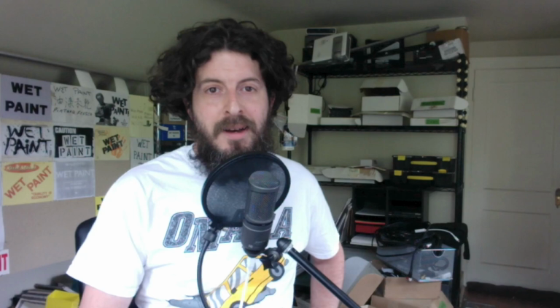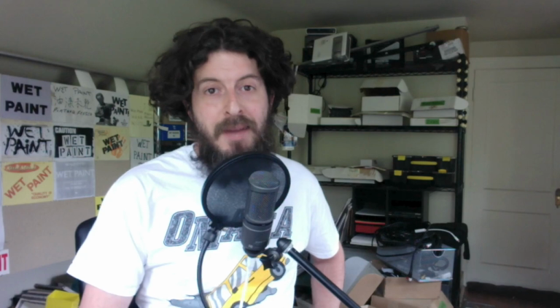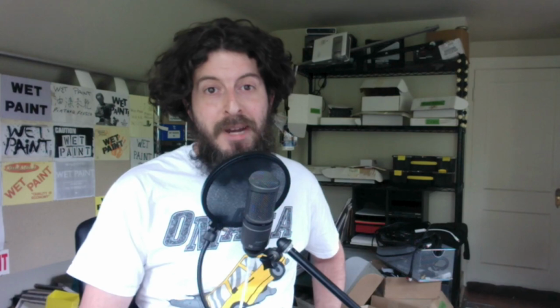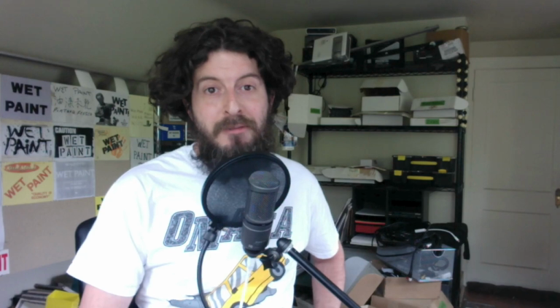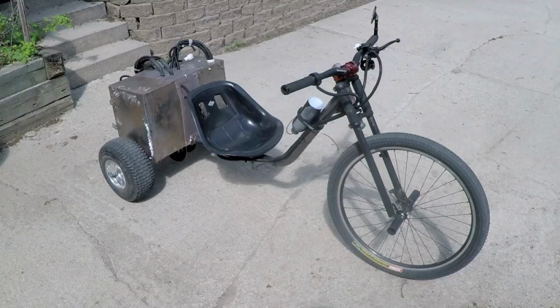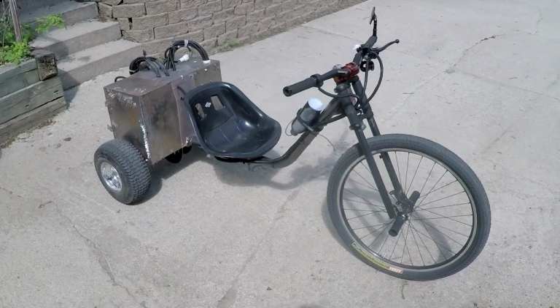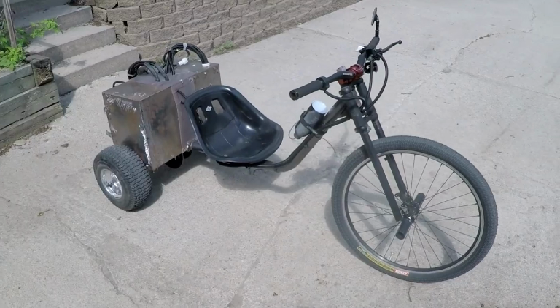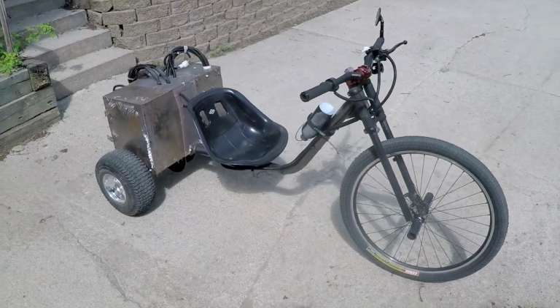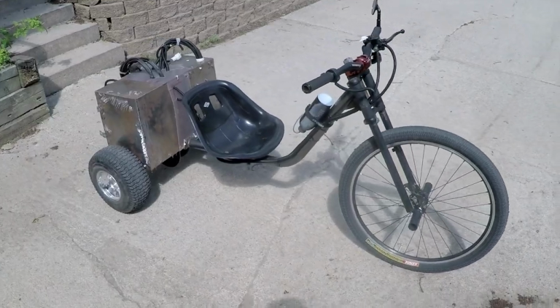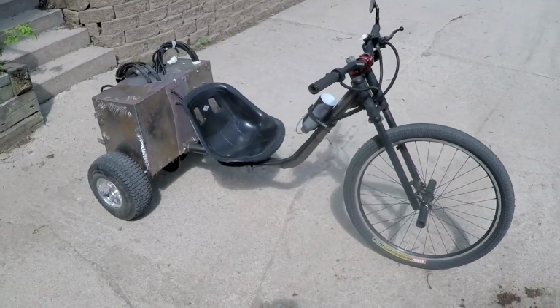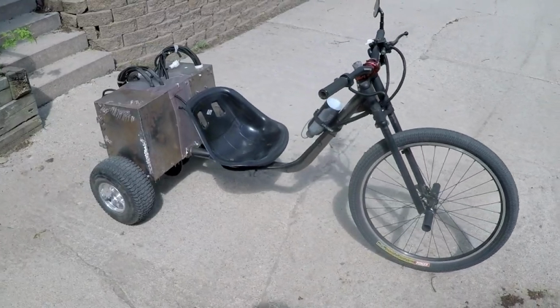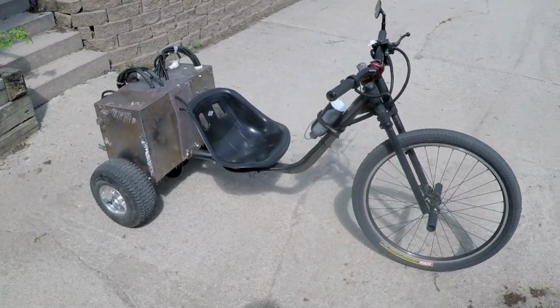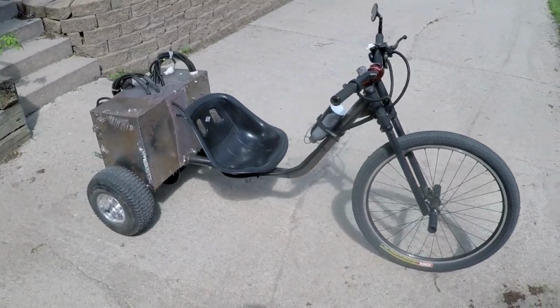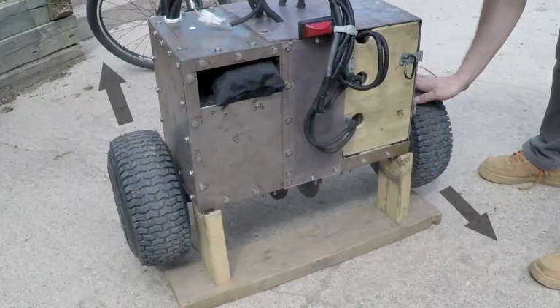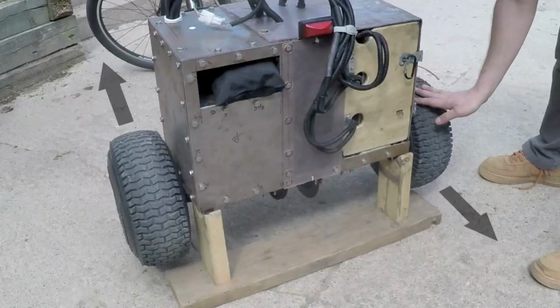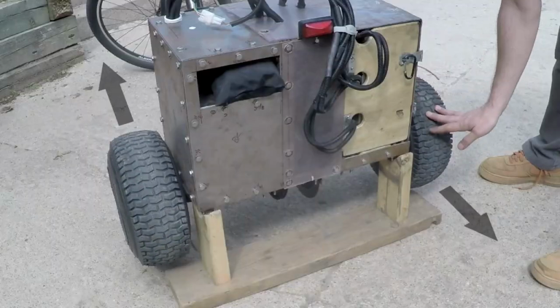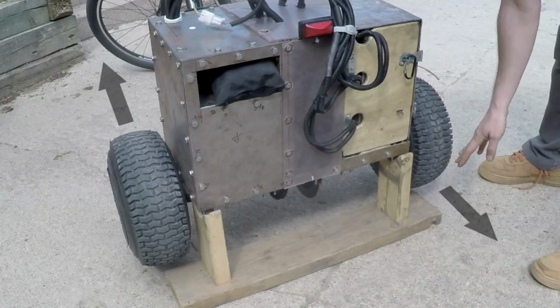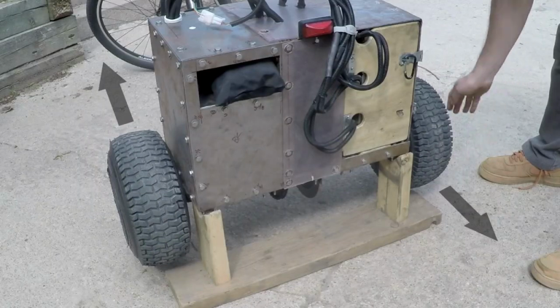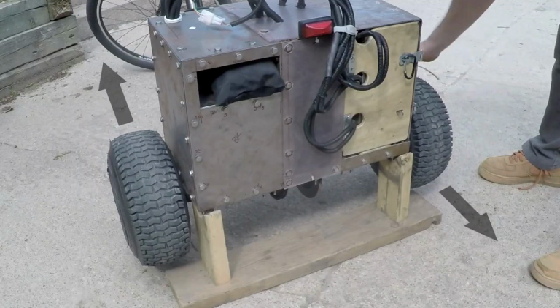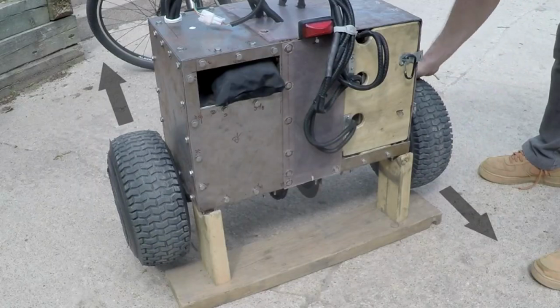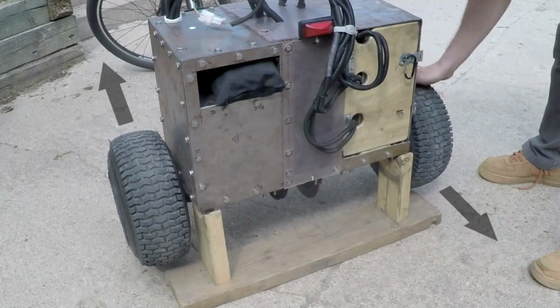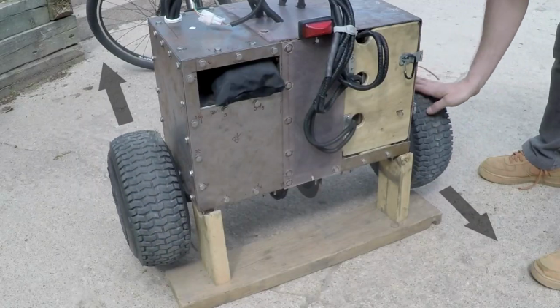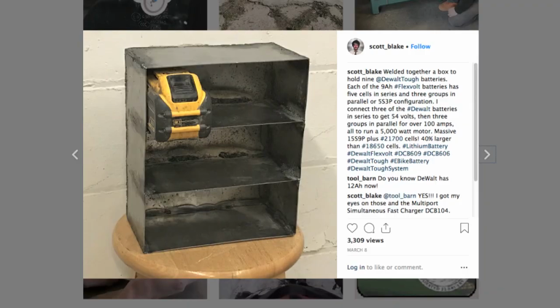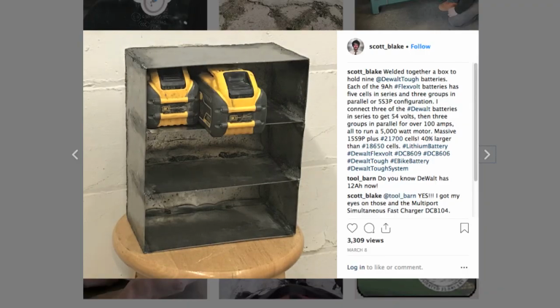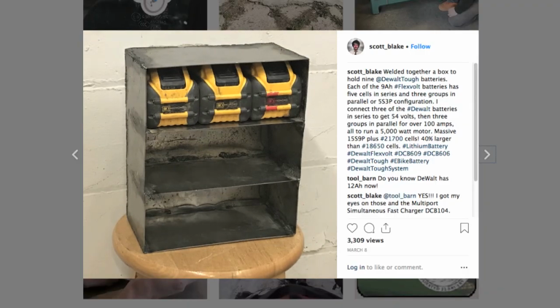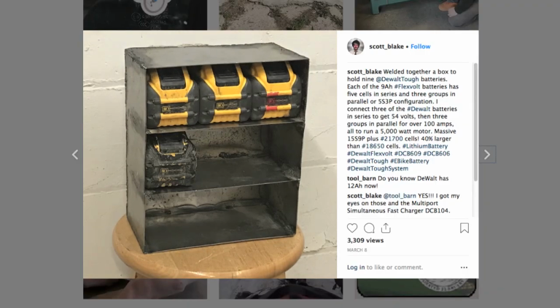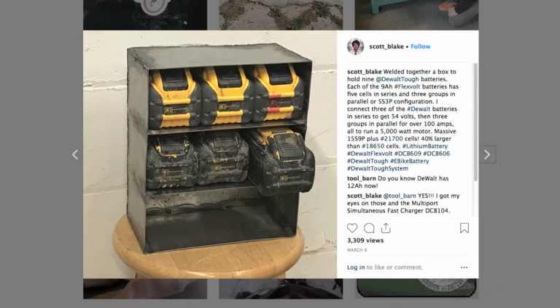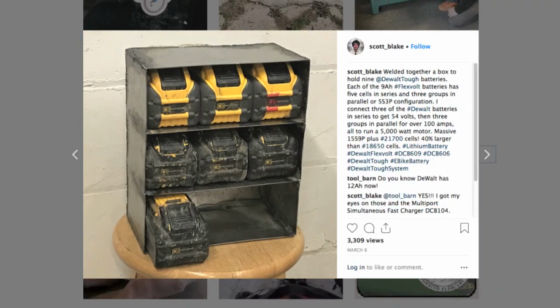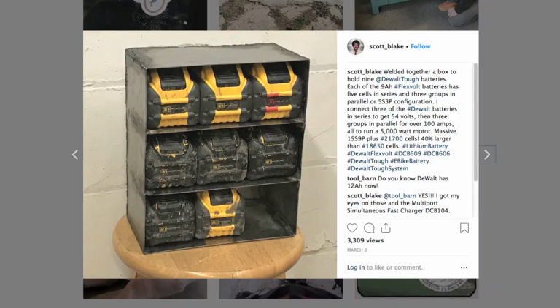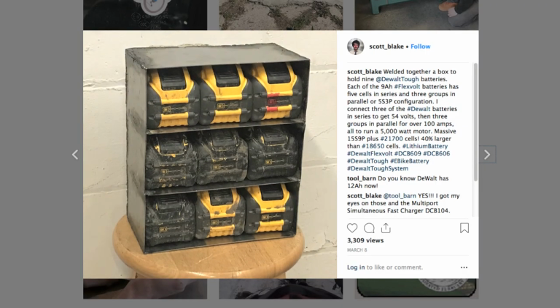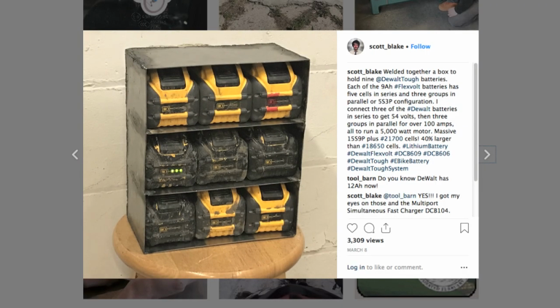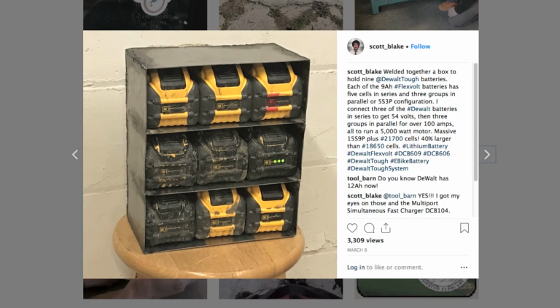I made a 5kW trike. It has a rear differential and is powered by DeWalt batteries.